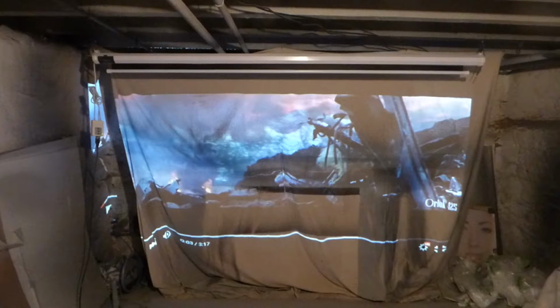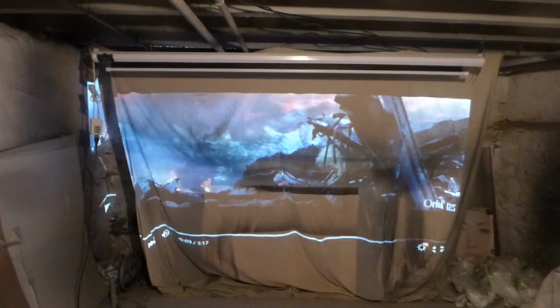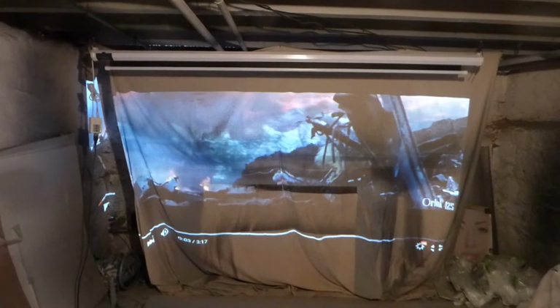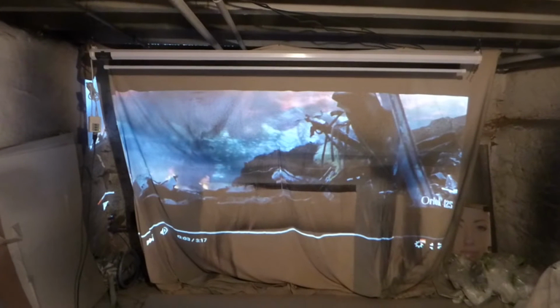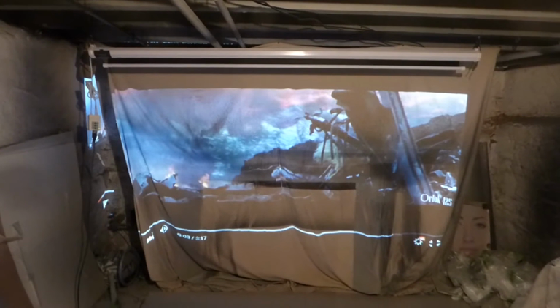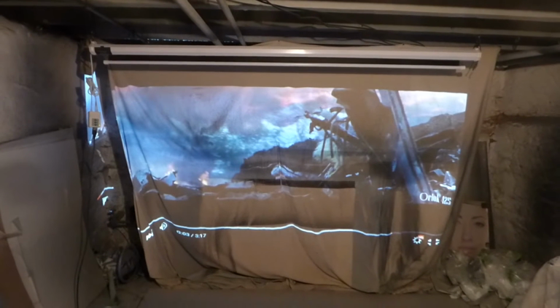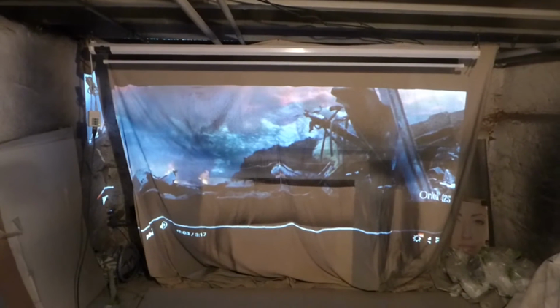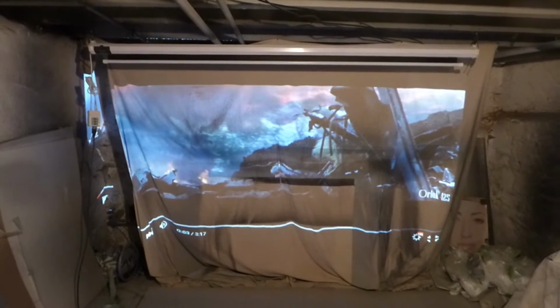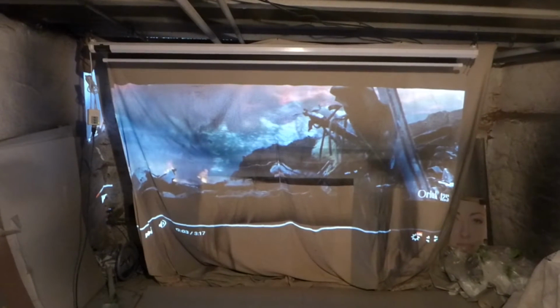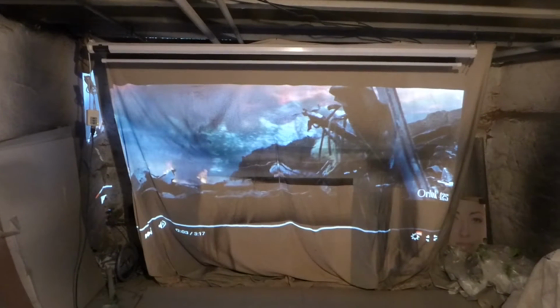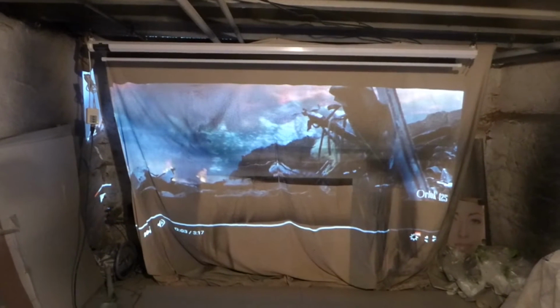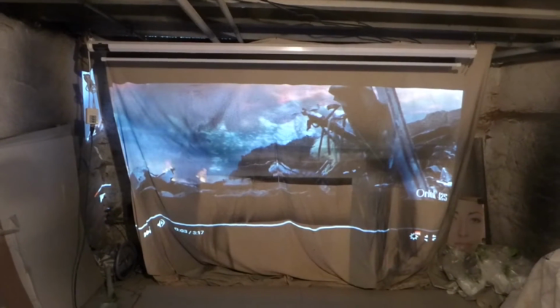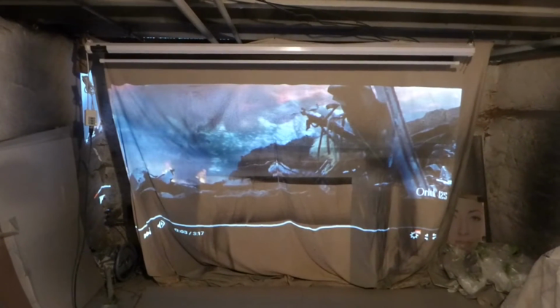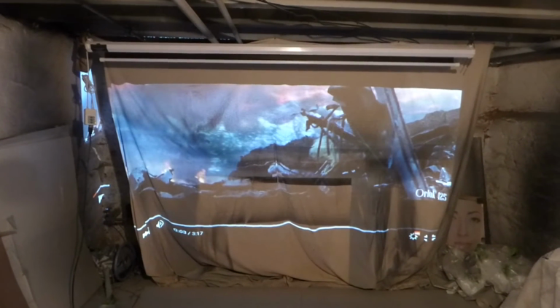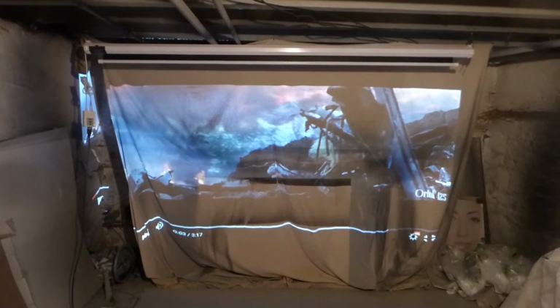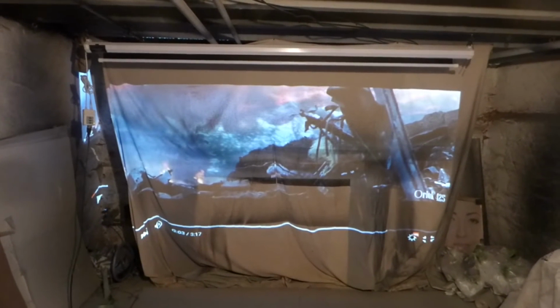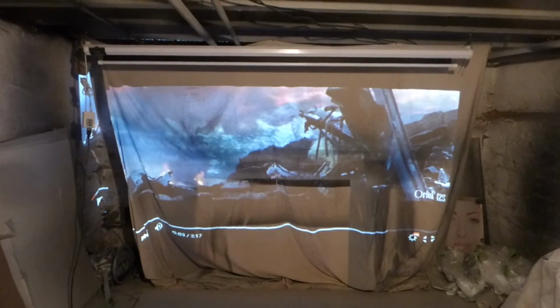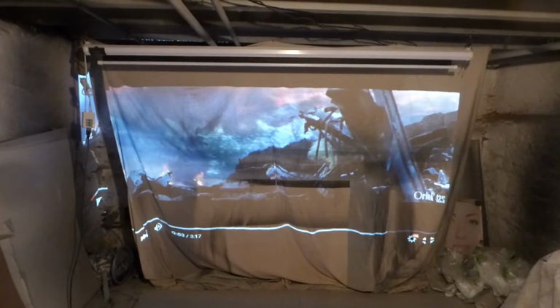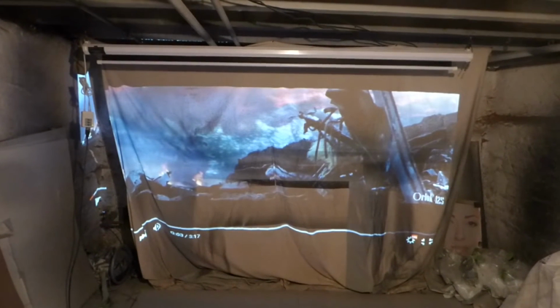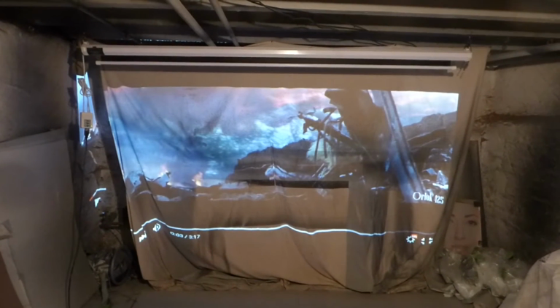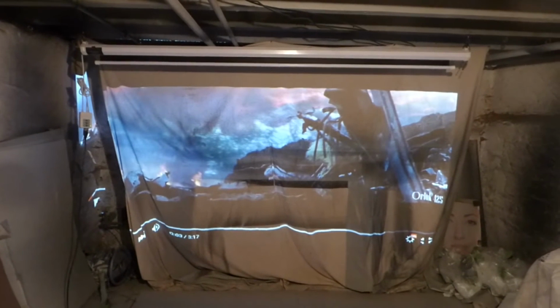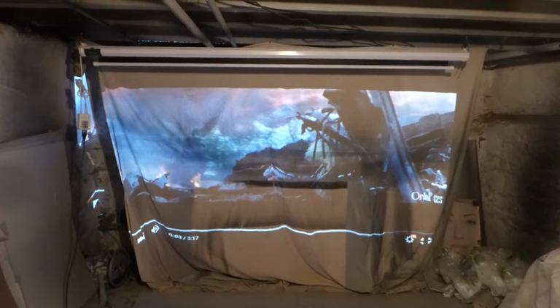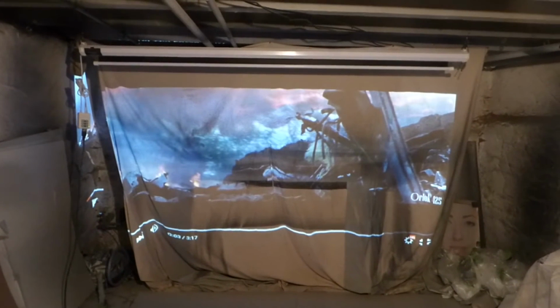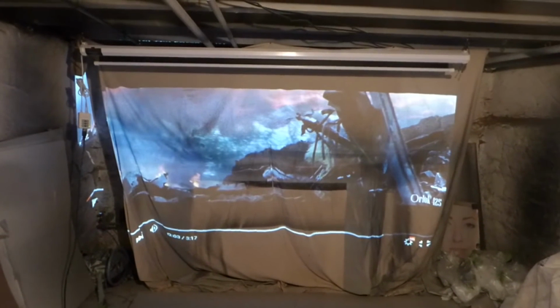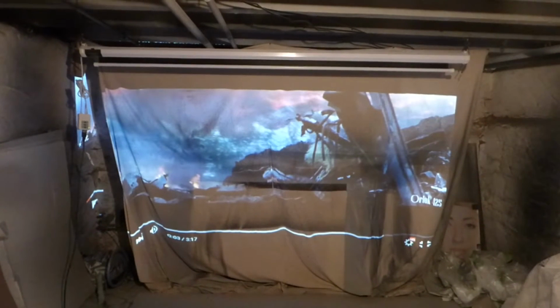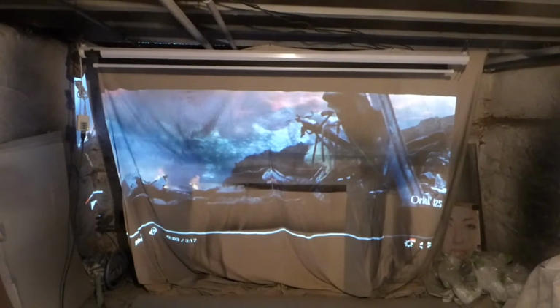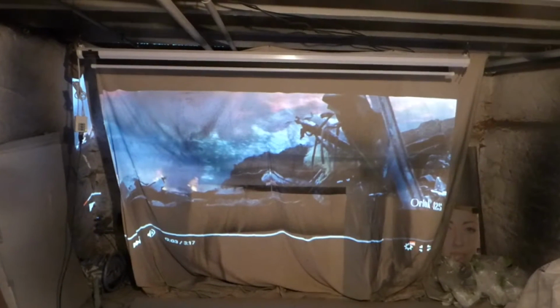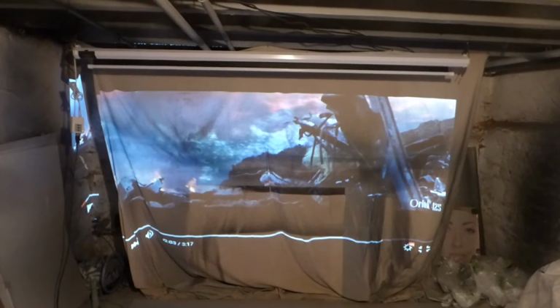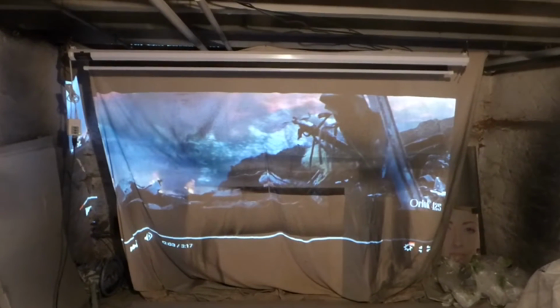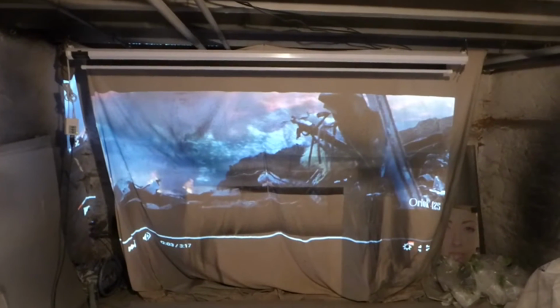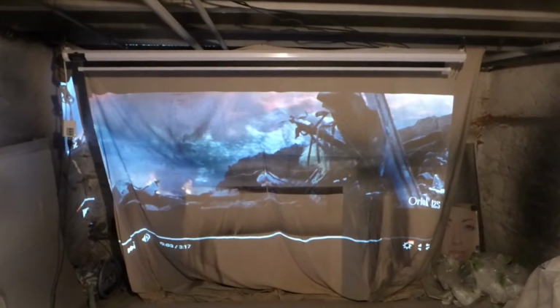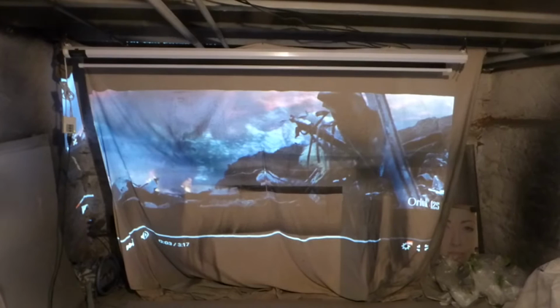Hey guys, how's it going out there? My name is Kenneth. I'm the creator of Crystal Edge Technology projector screens using smart technology.